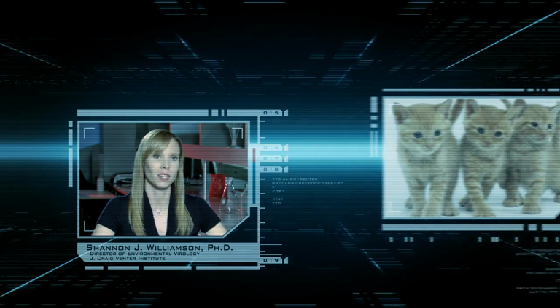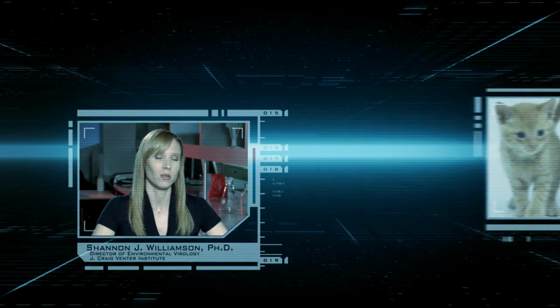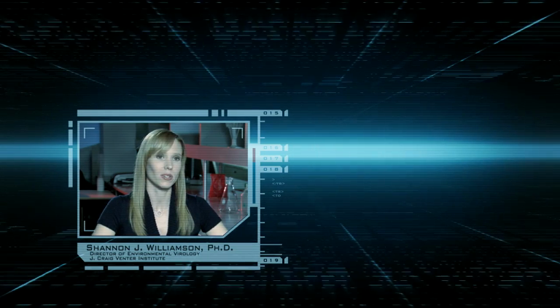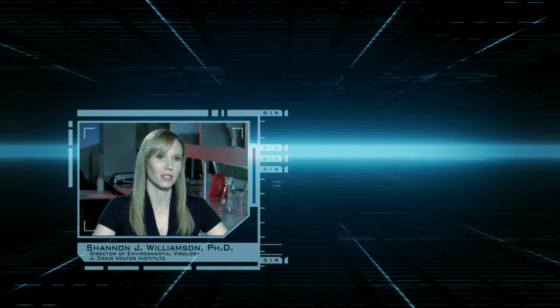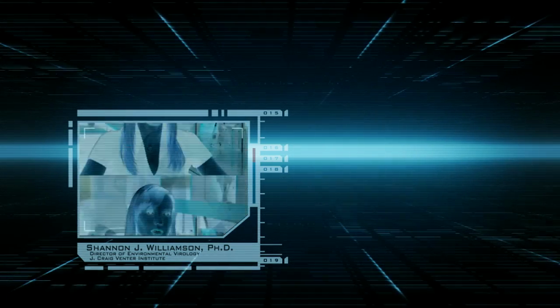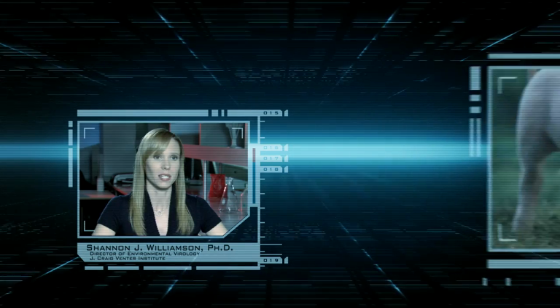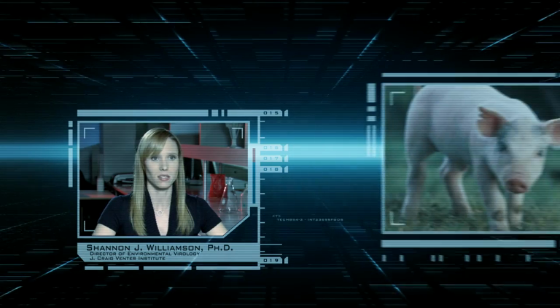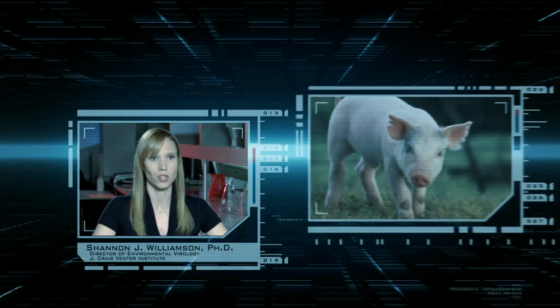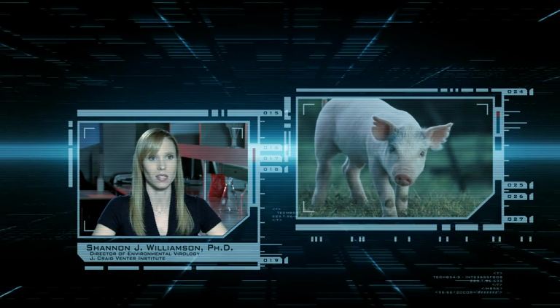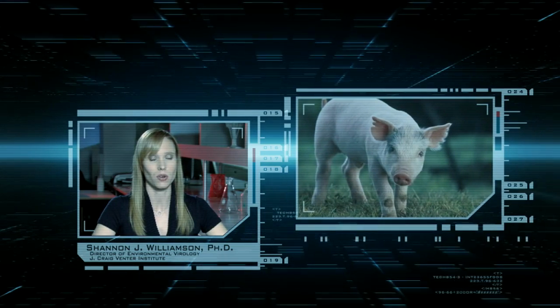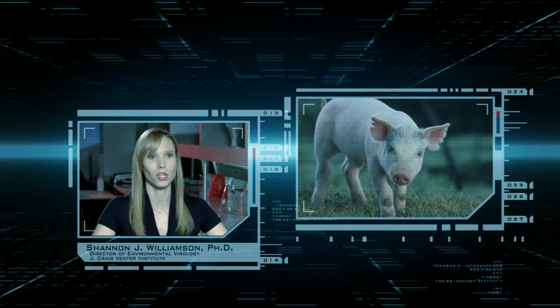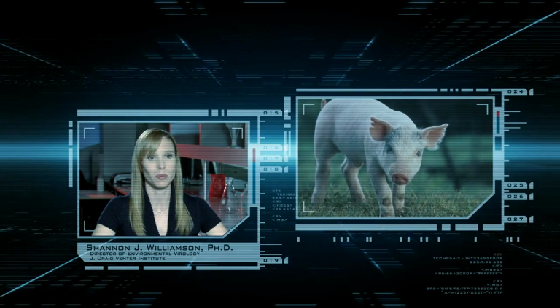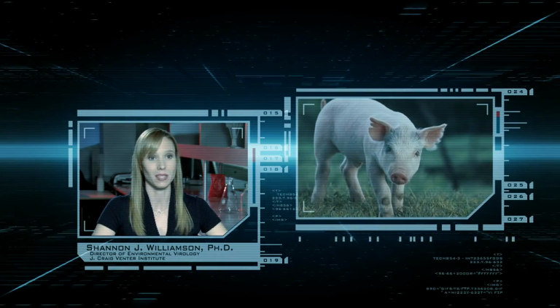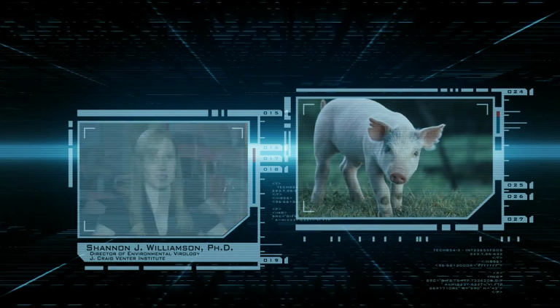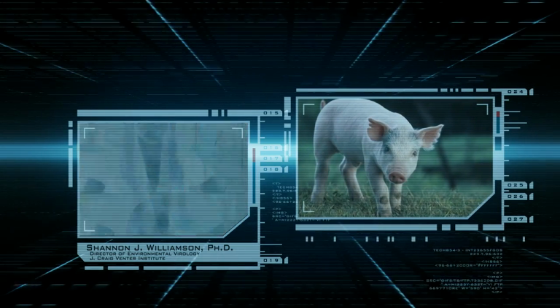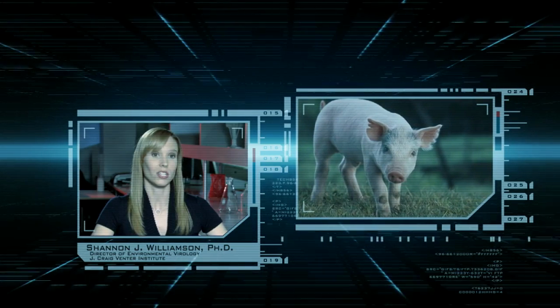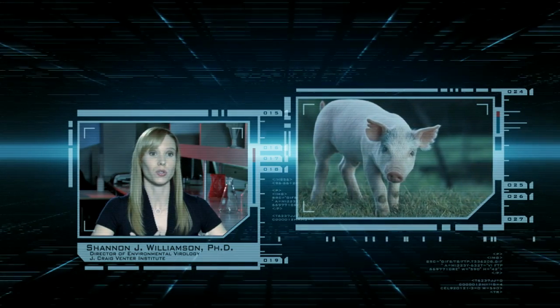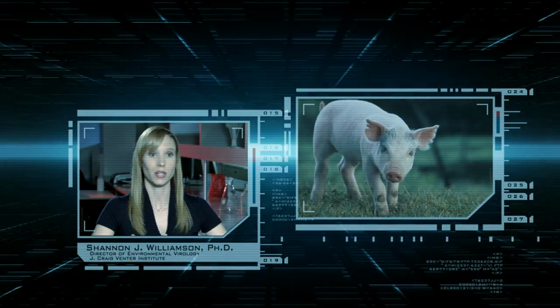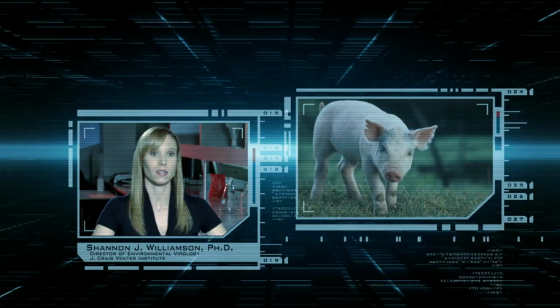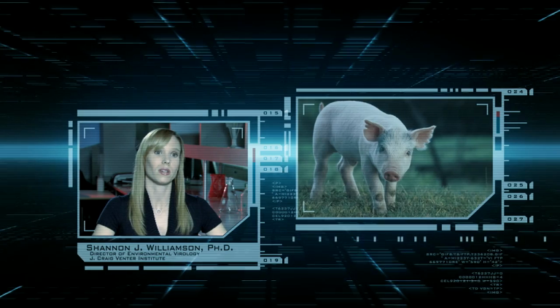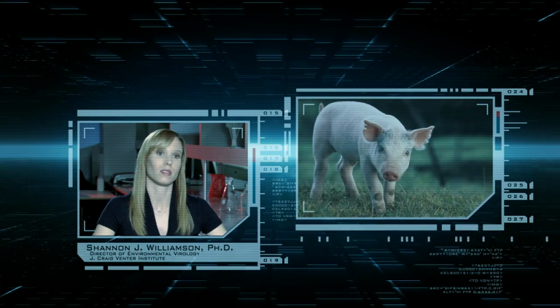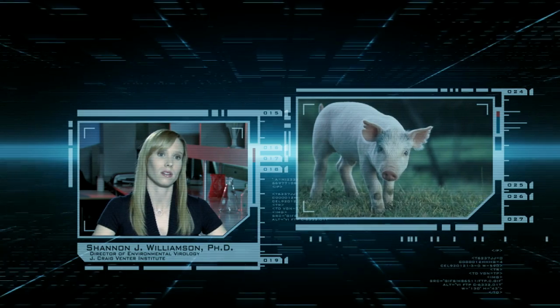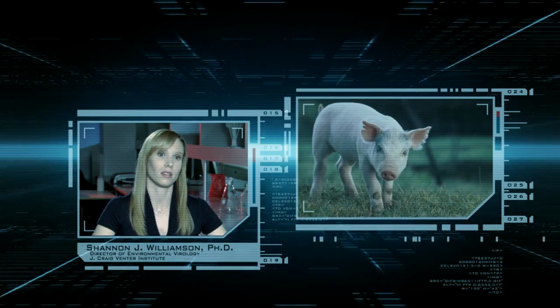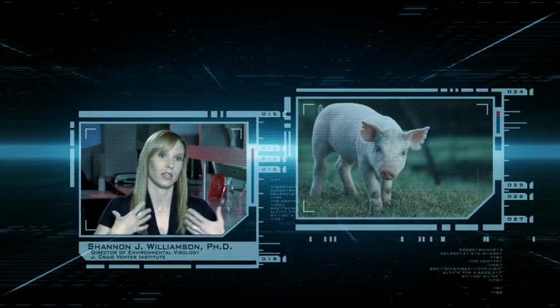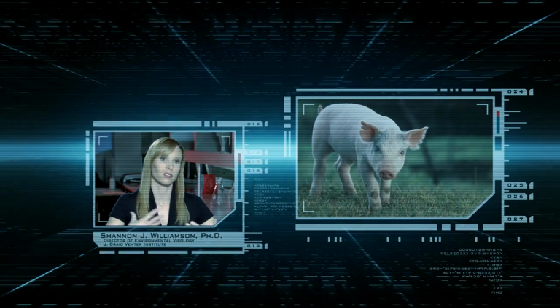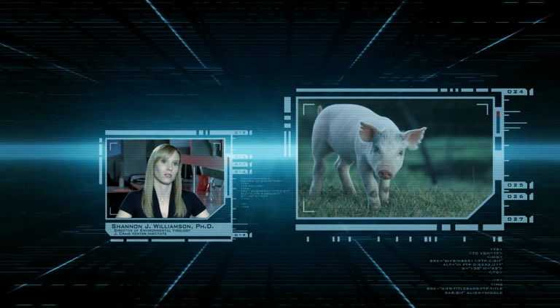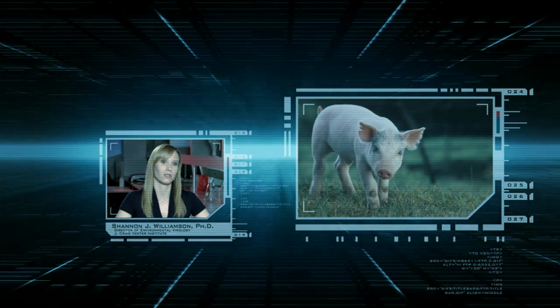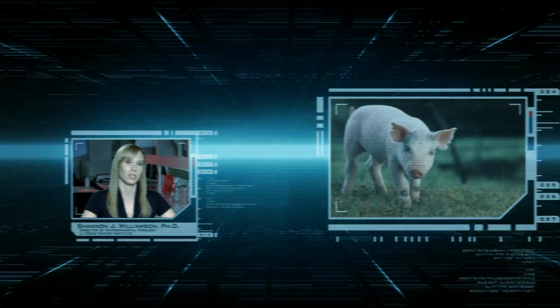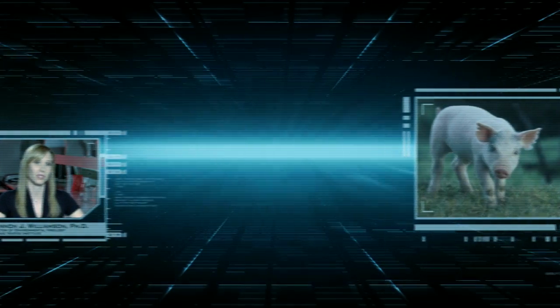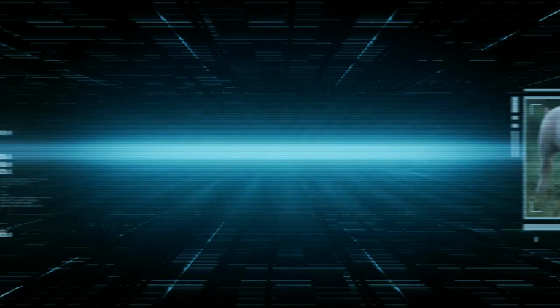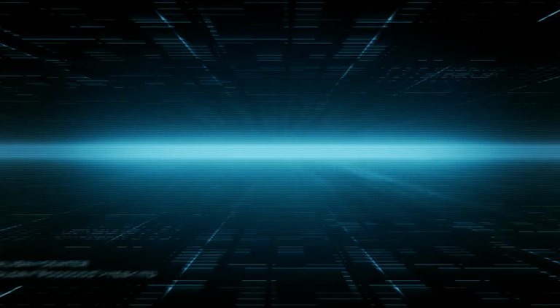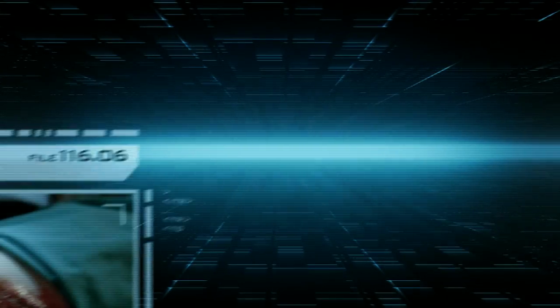But more recently, scientists have created whole glowing pigs — their internal organs as well as their external skin.